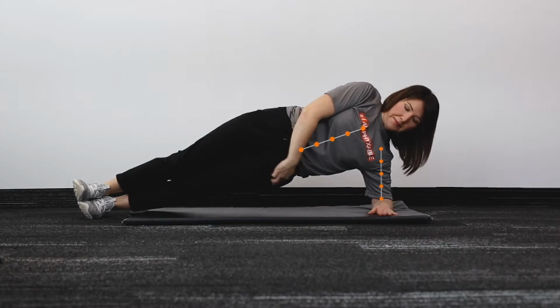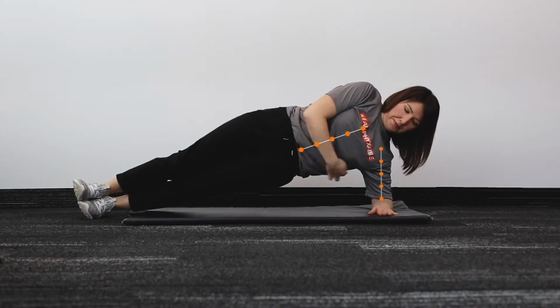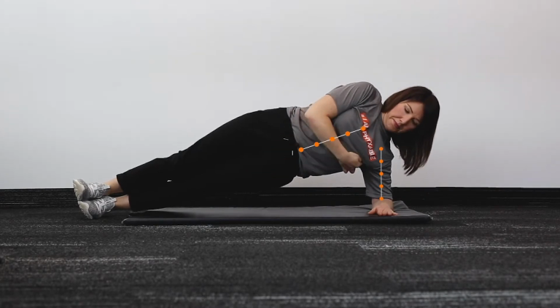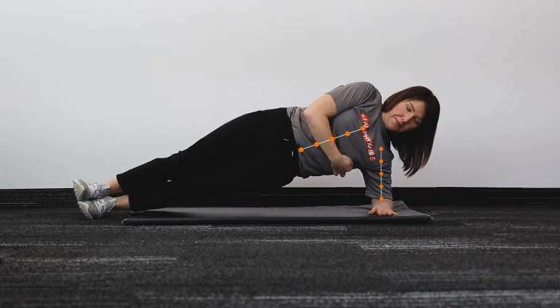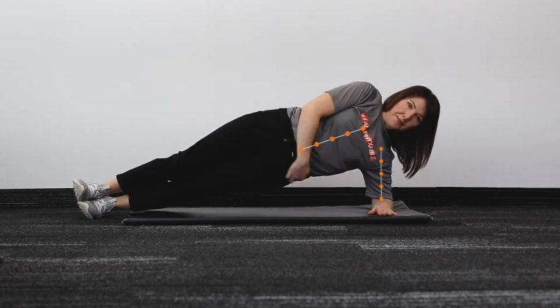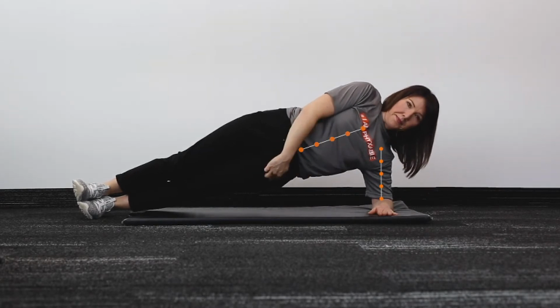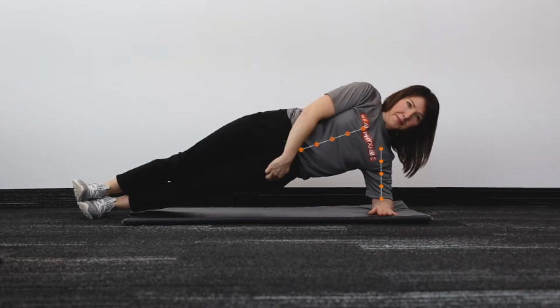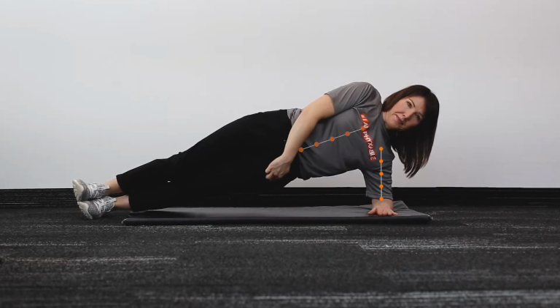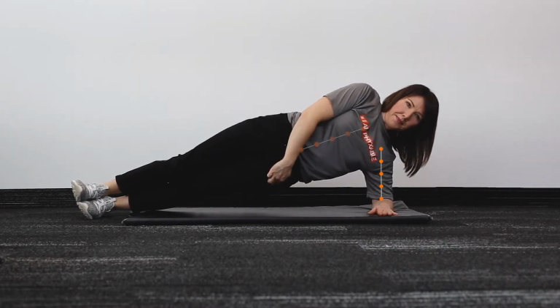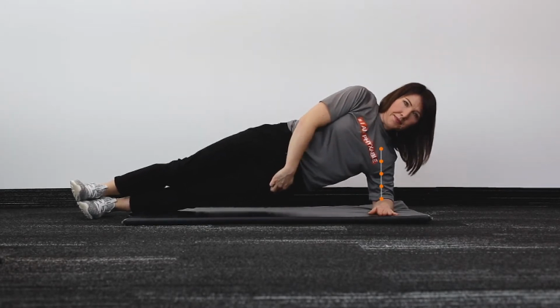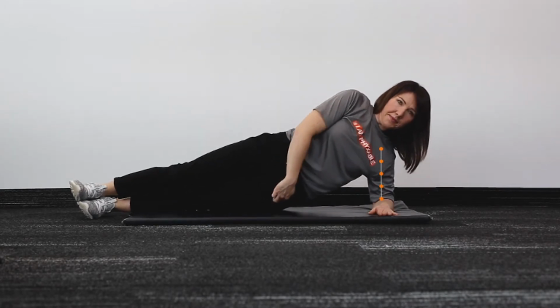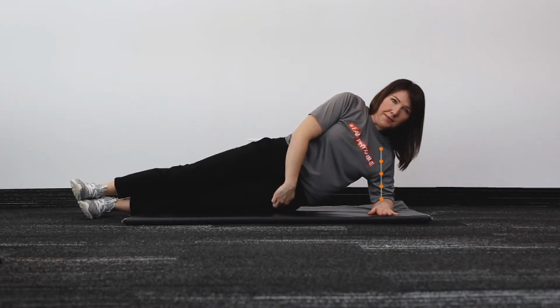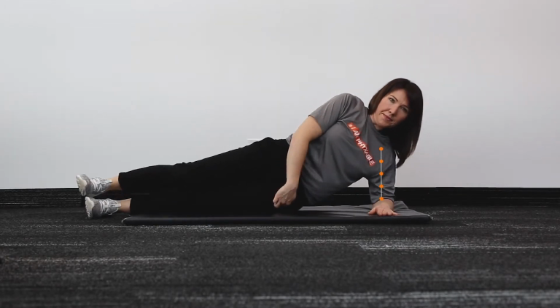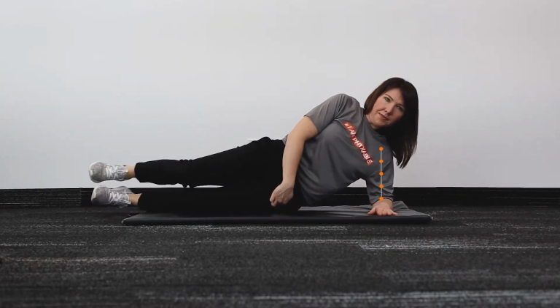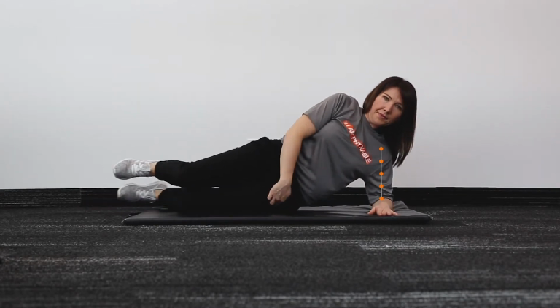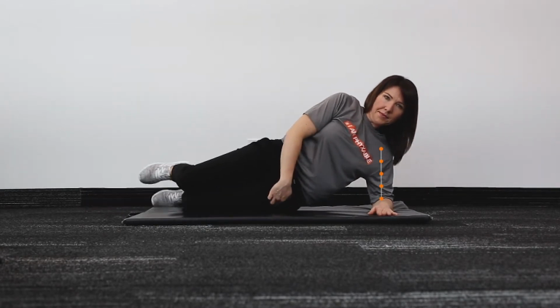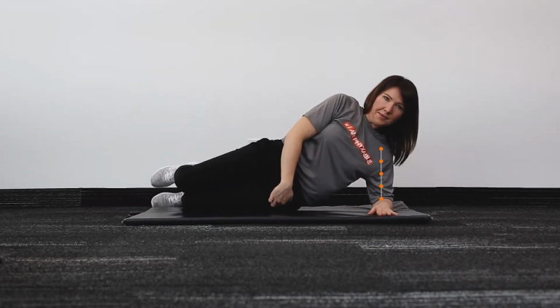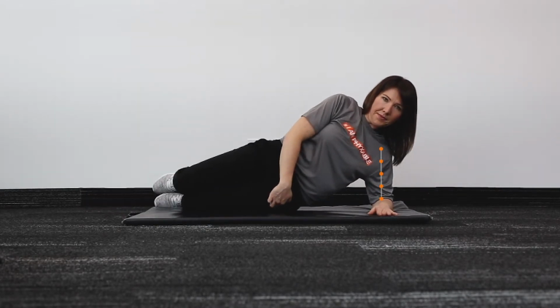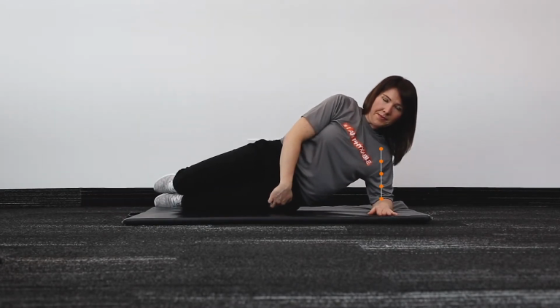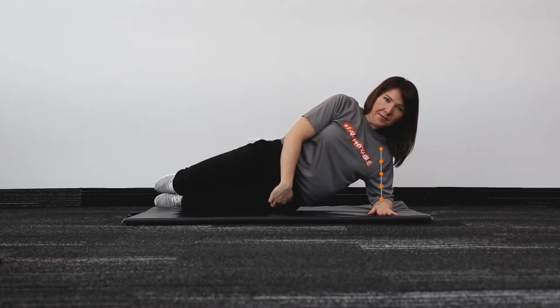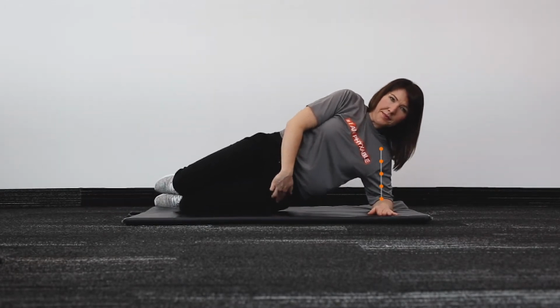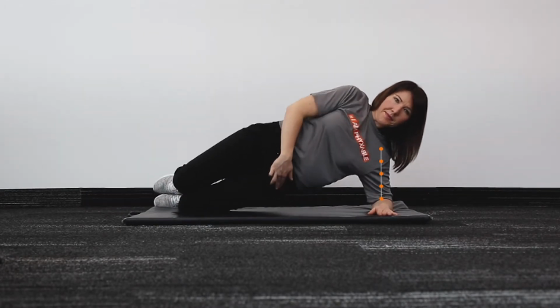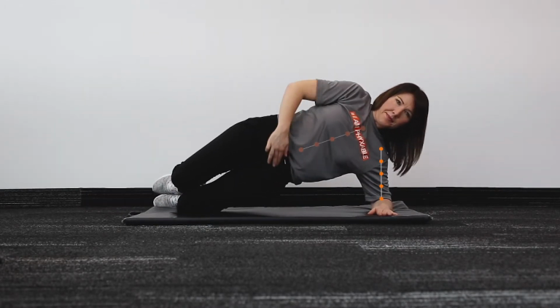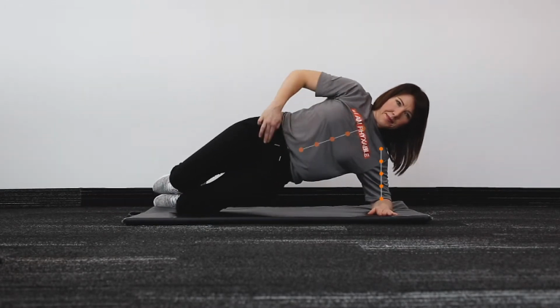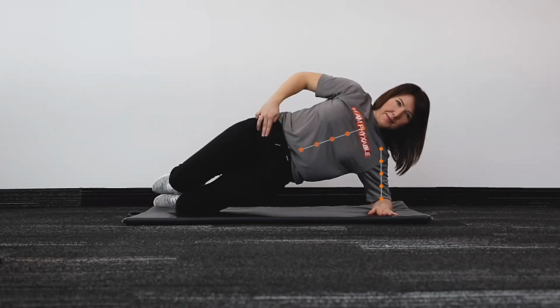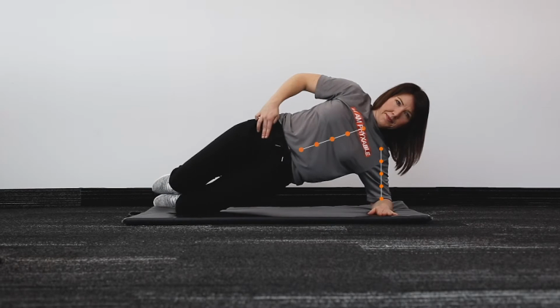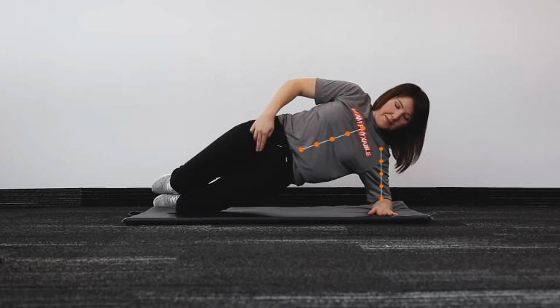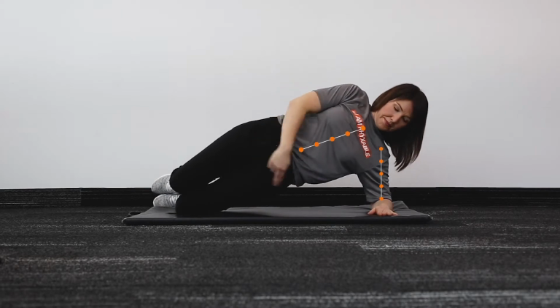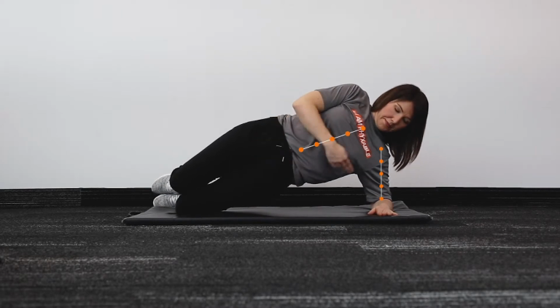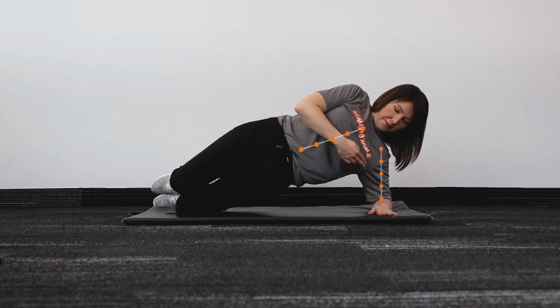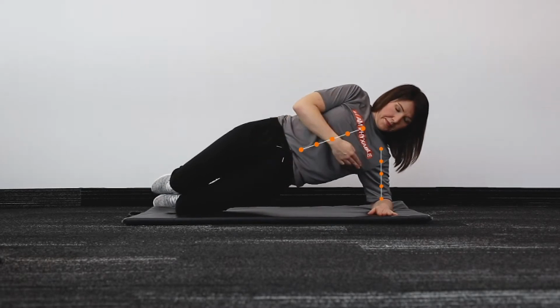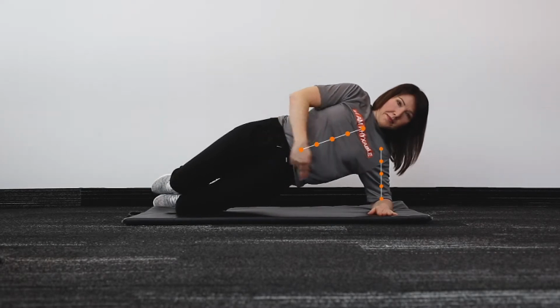If this is too difficult, feel free to bend your knee, but still maintaining a straight line.